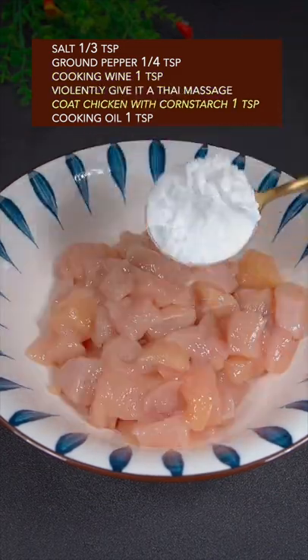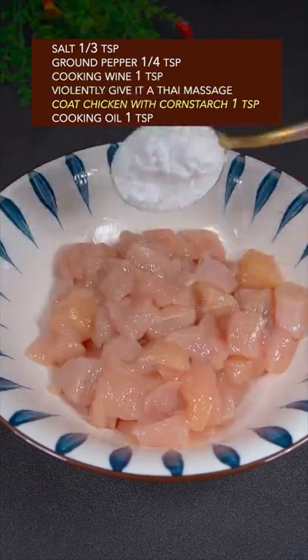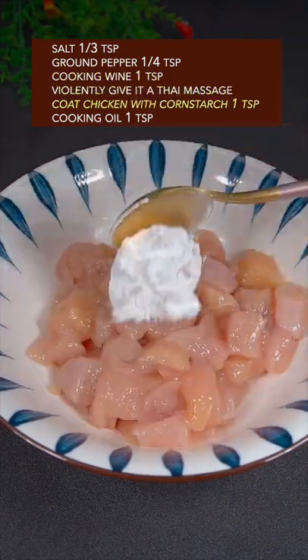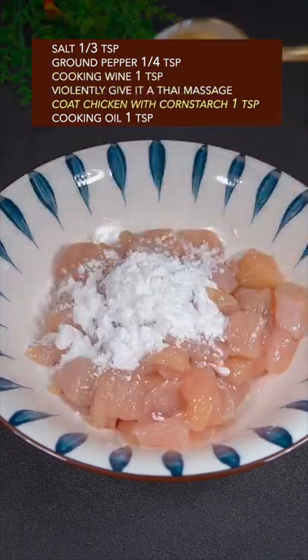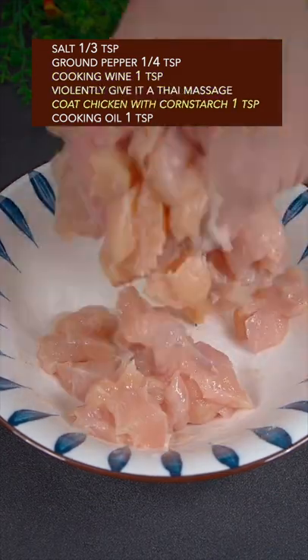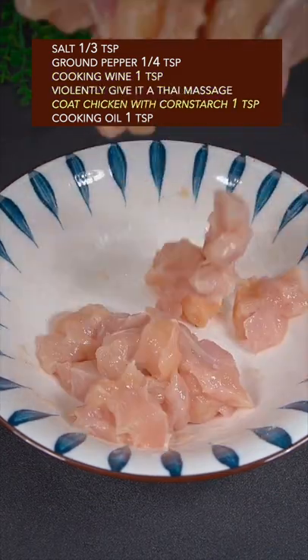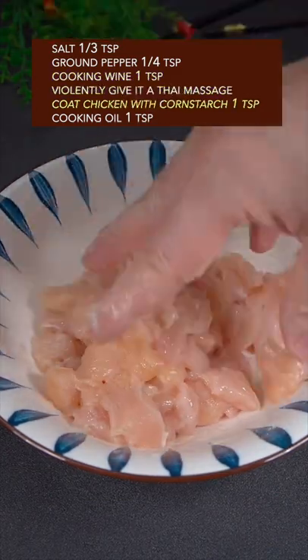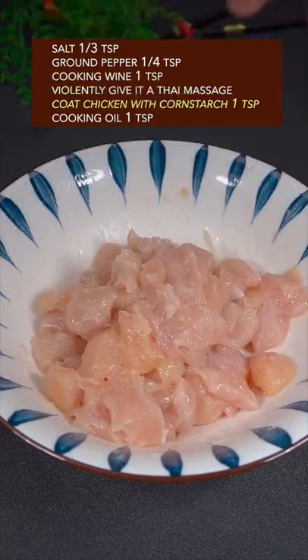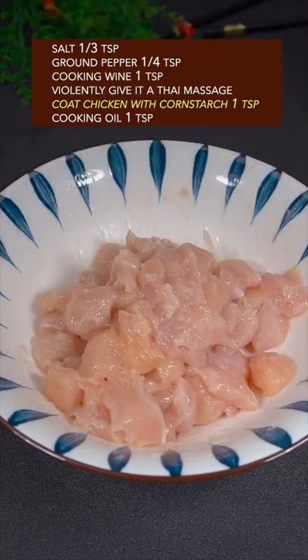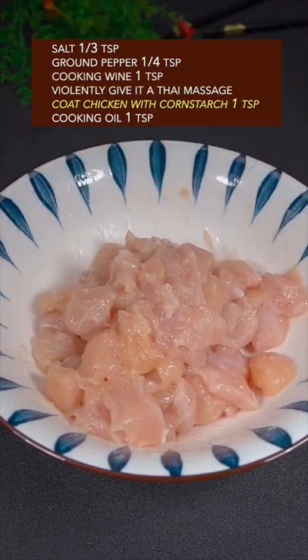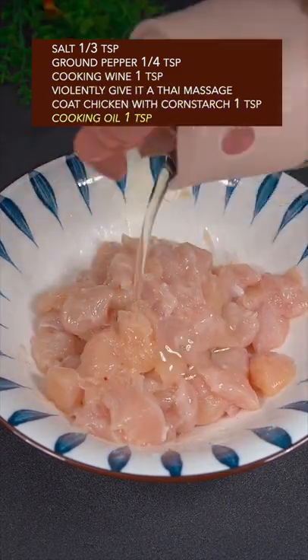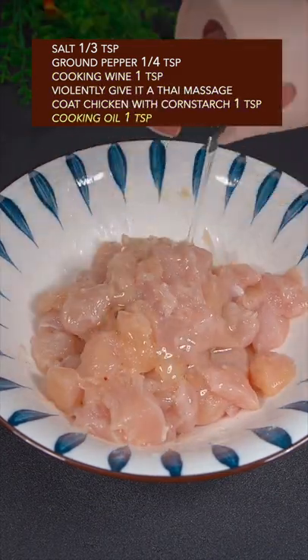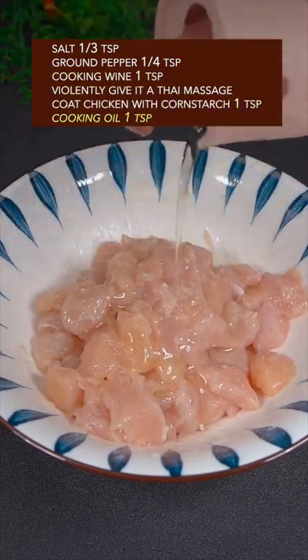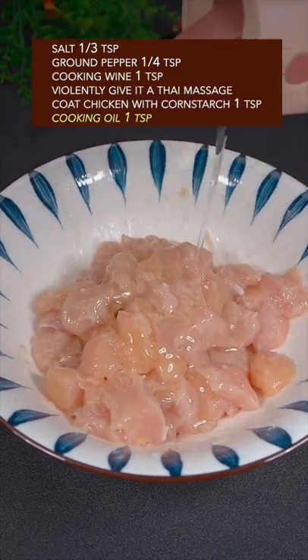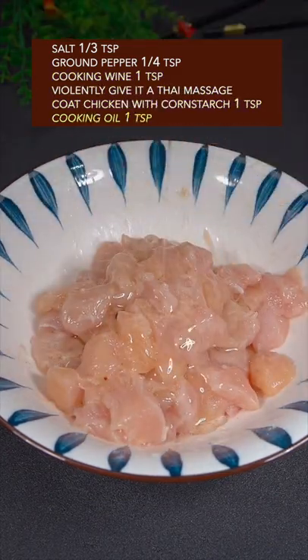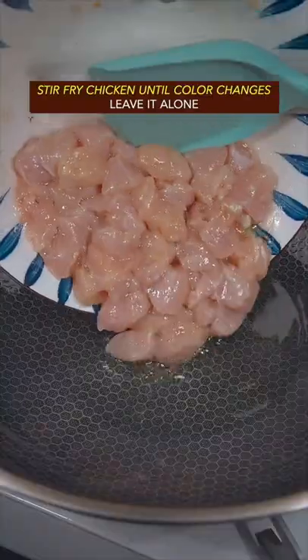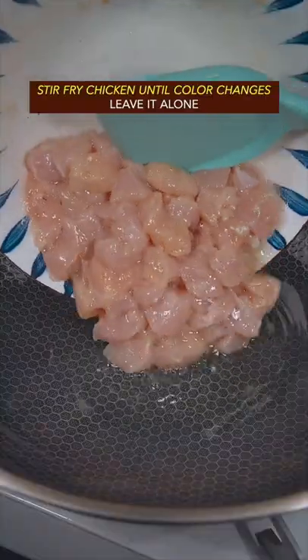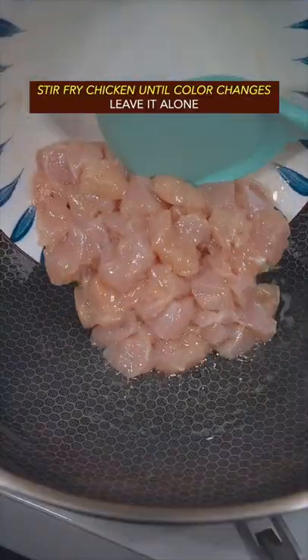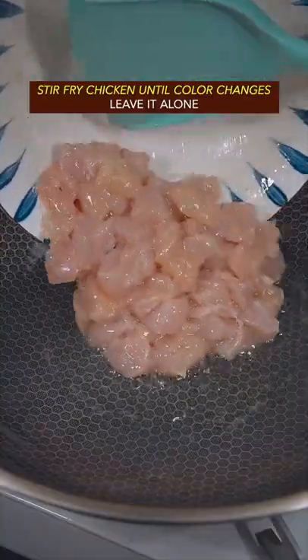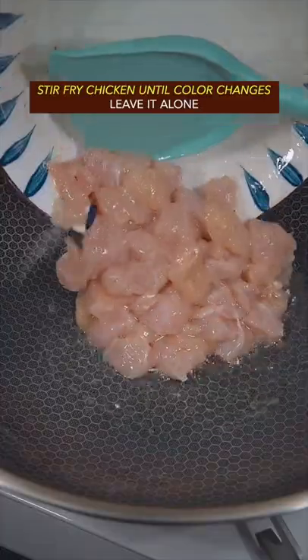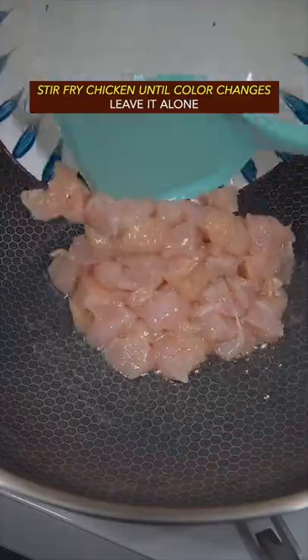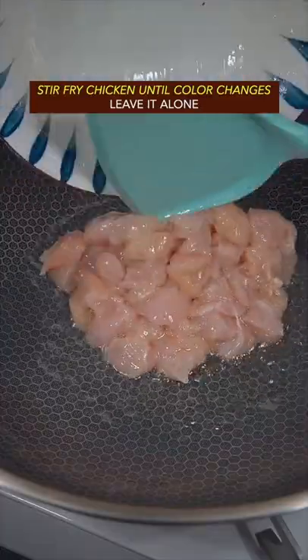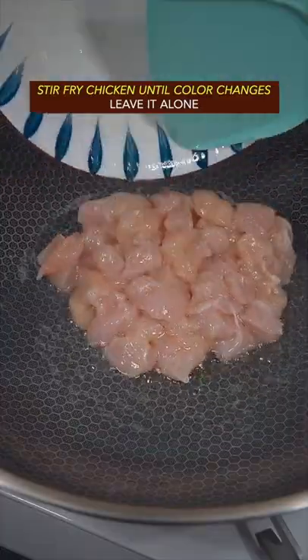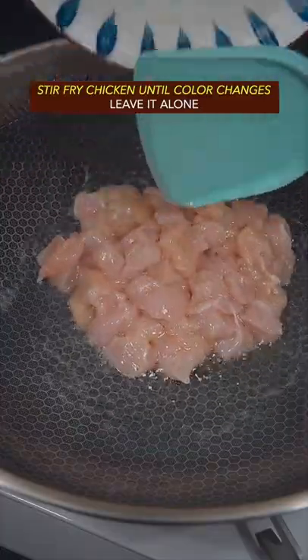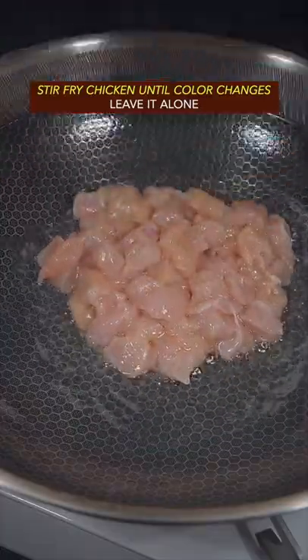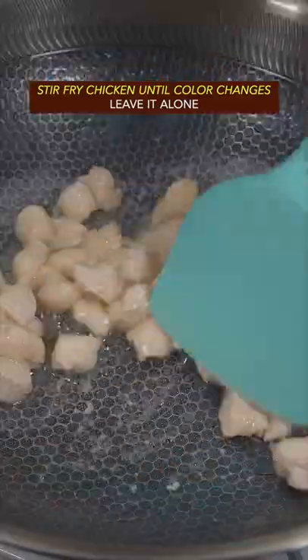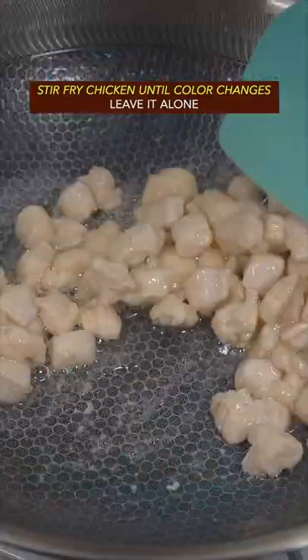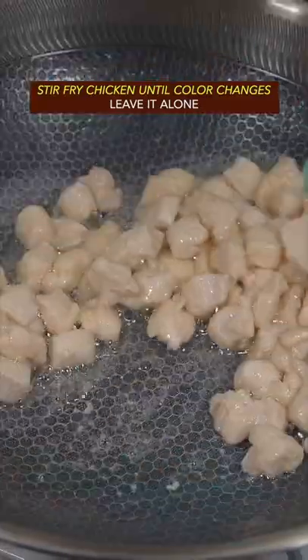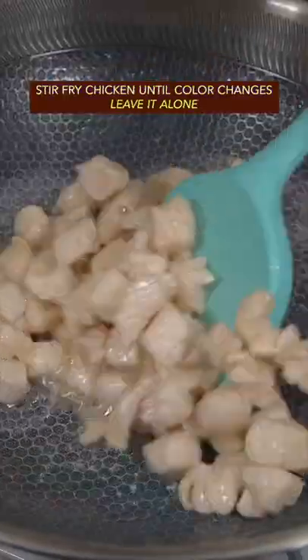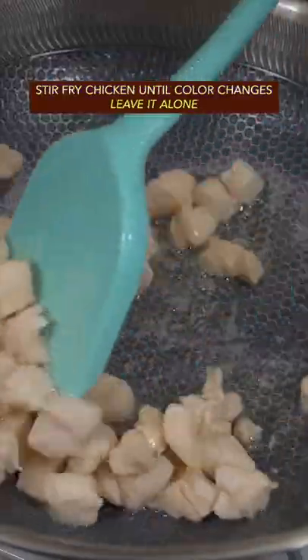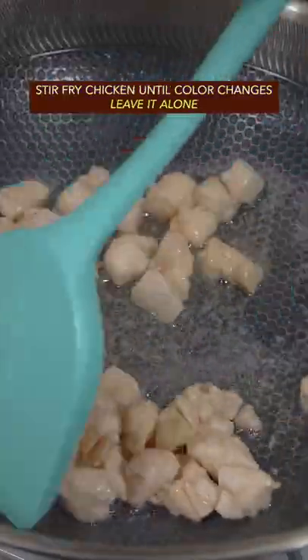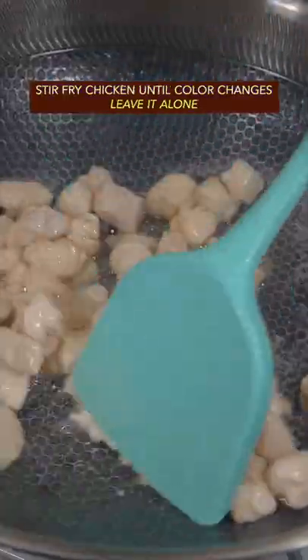Coat the chicken with cornstarch. Add cooking oil and stir fry the chicken until the color changes, then leave it alone.